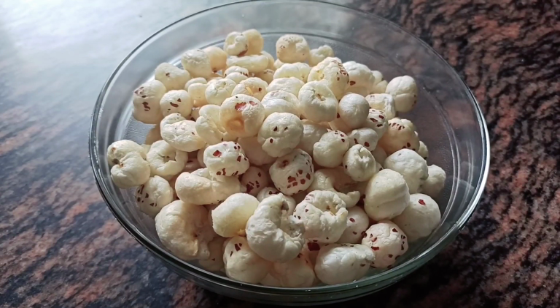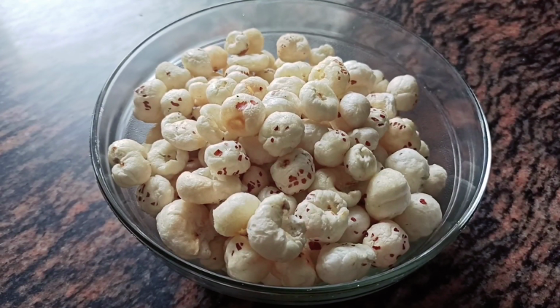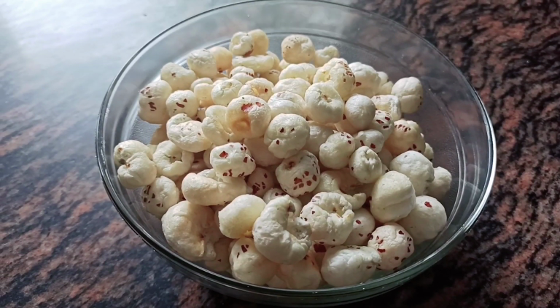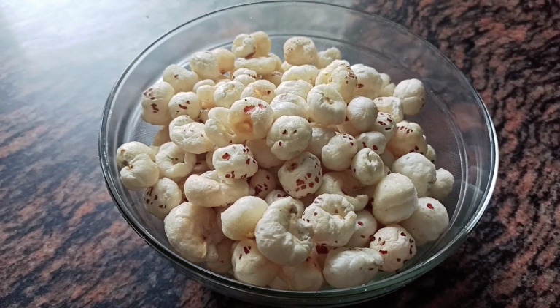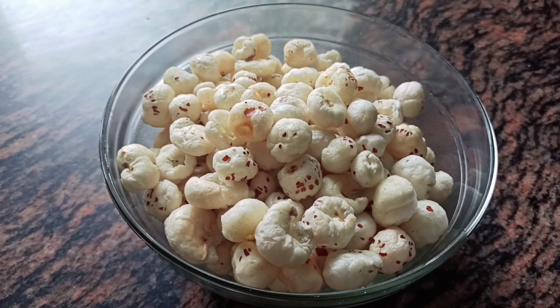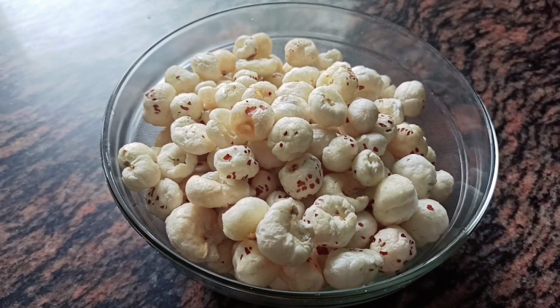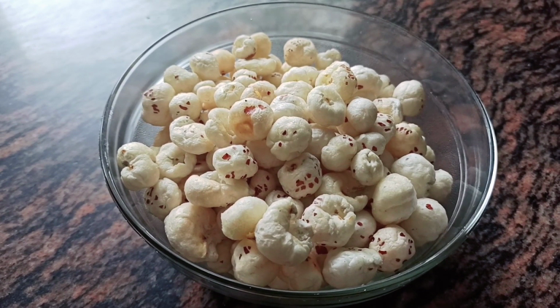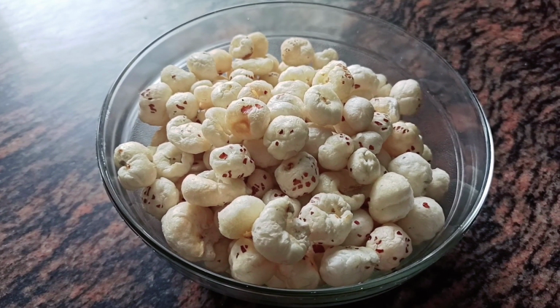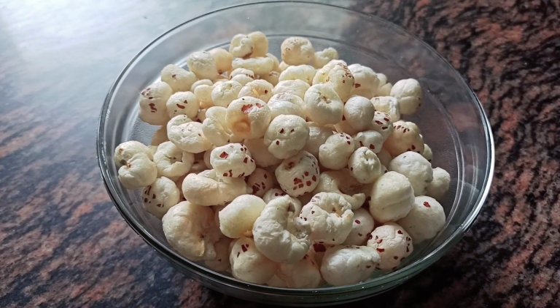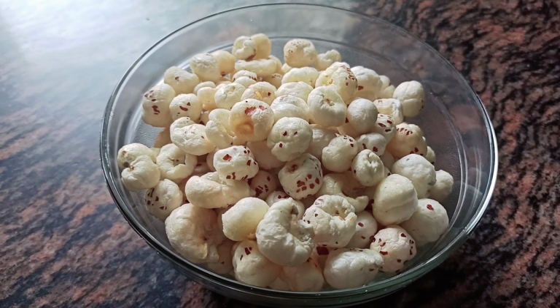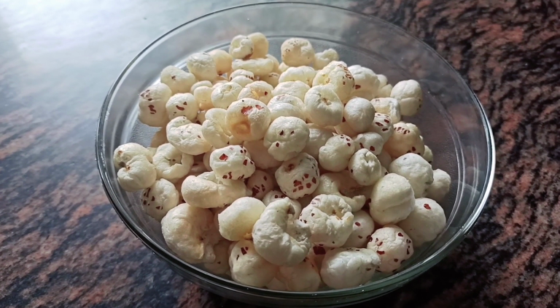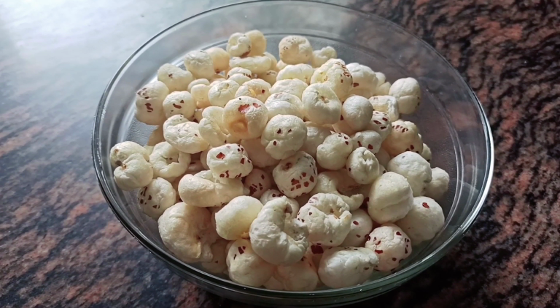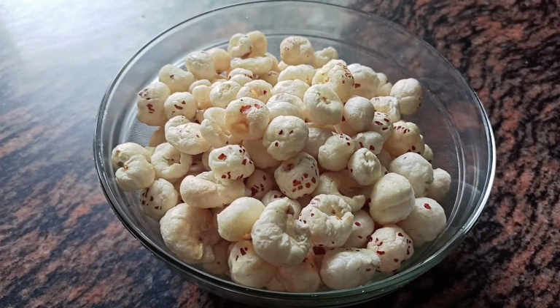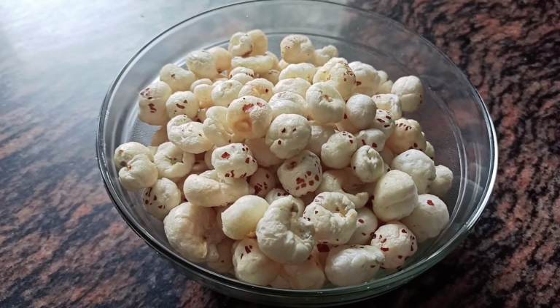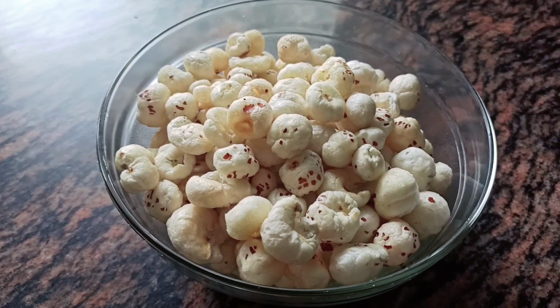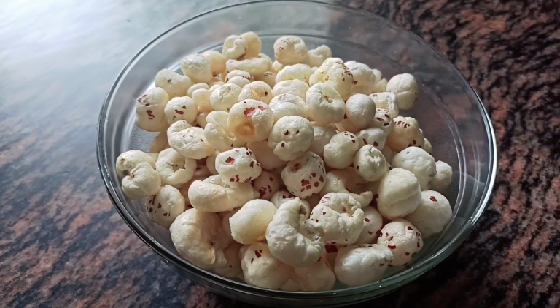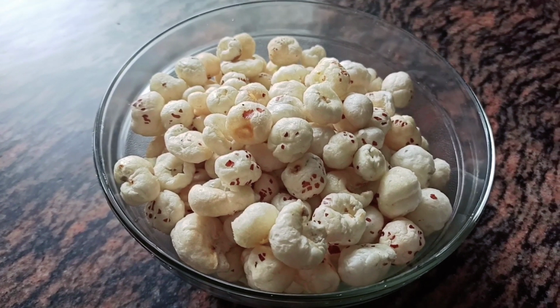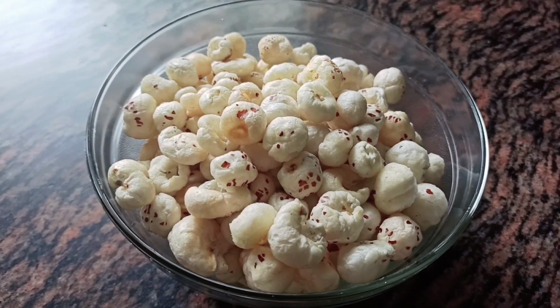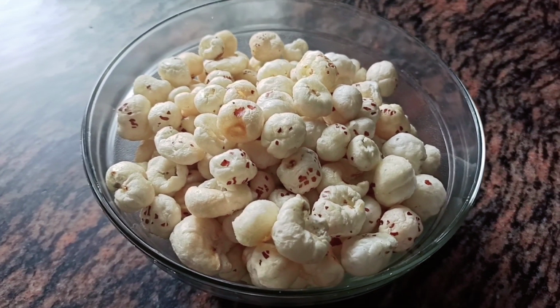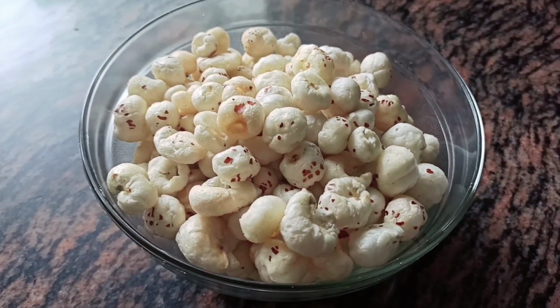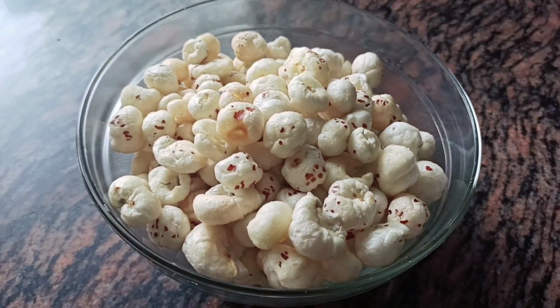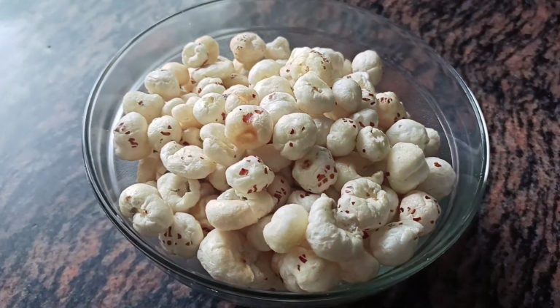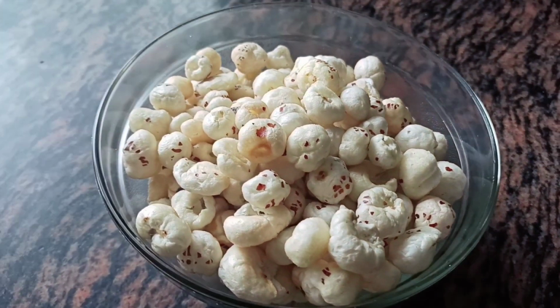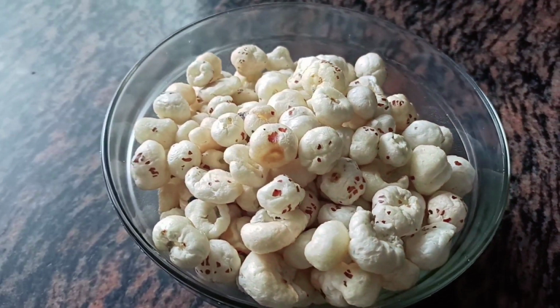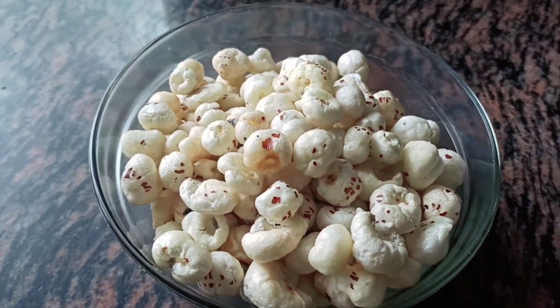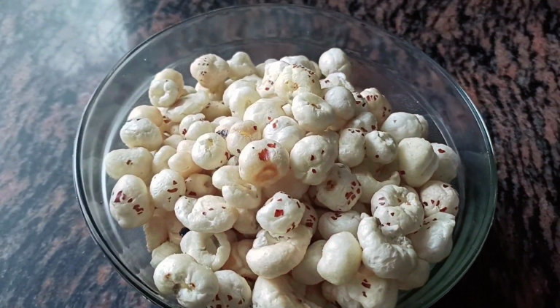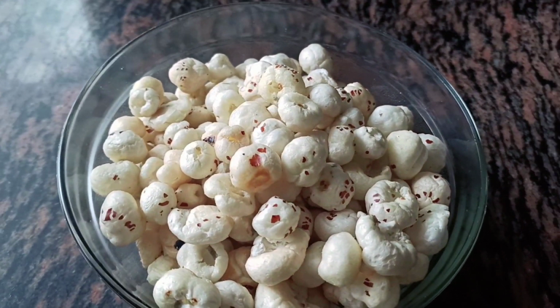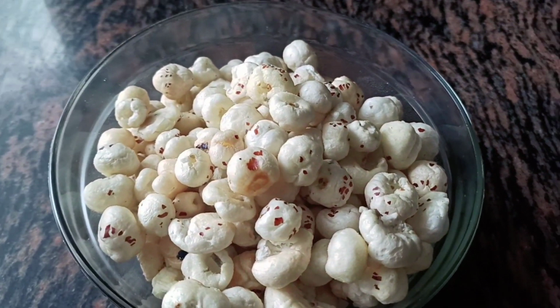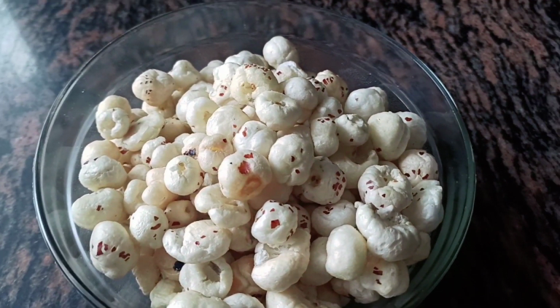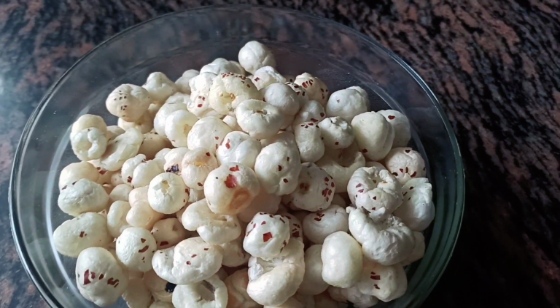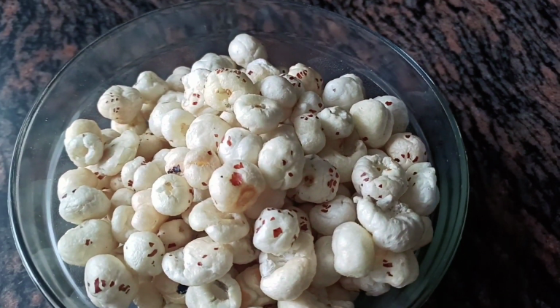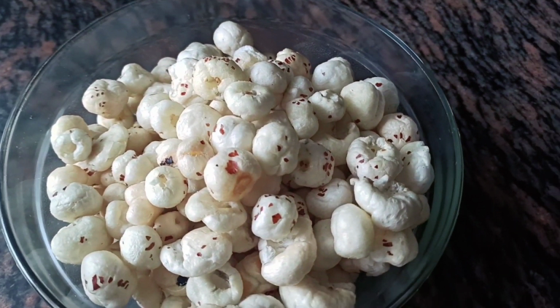I have put them in a bowl. Let them cool down. Our yummy makhana snack is ready.